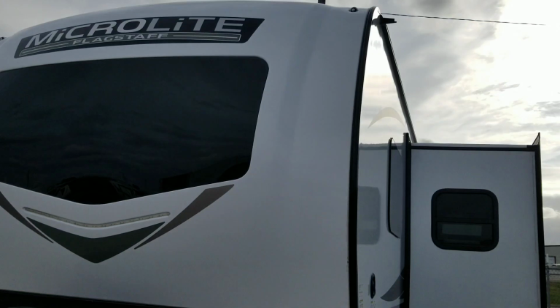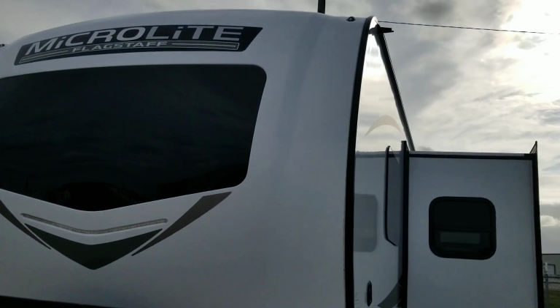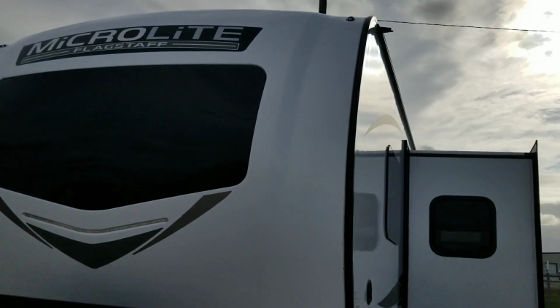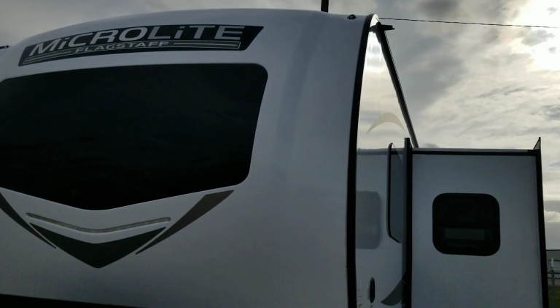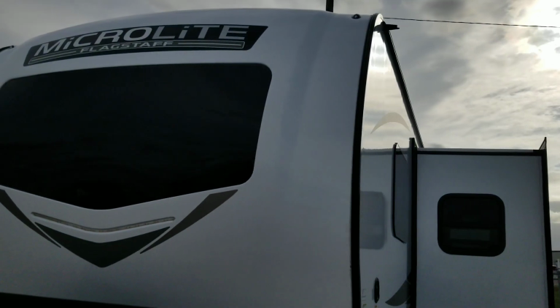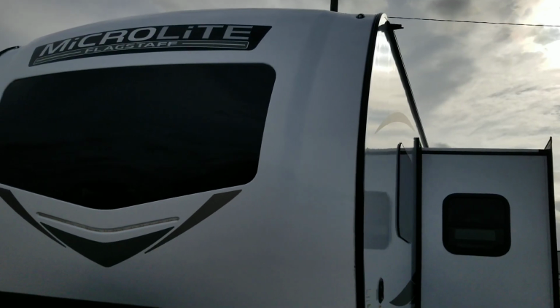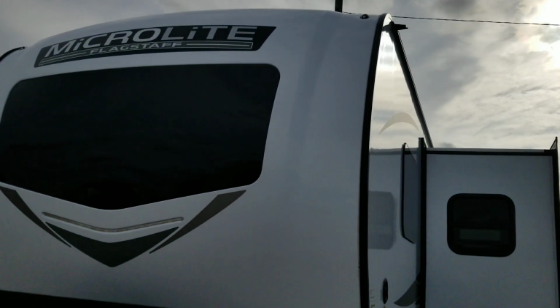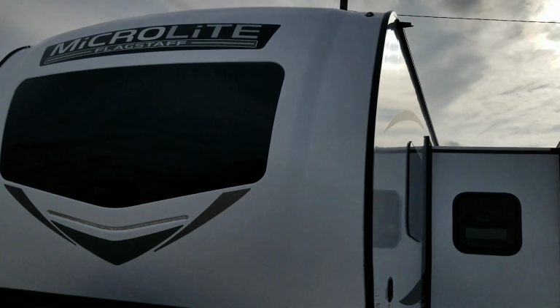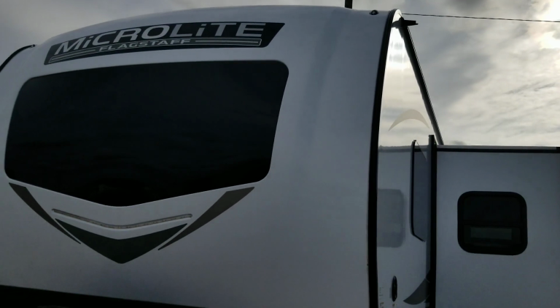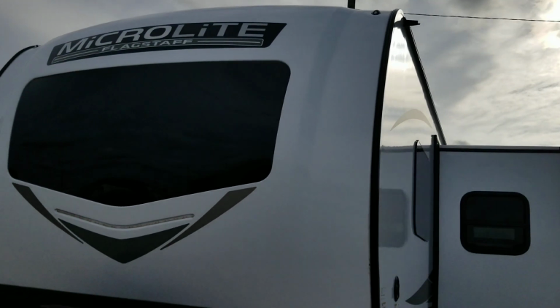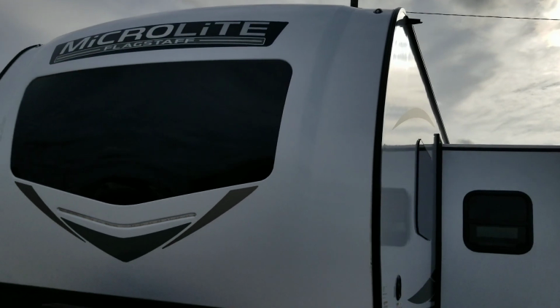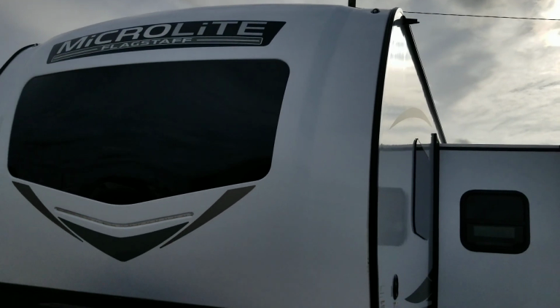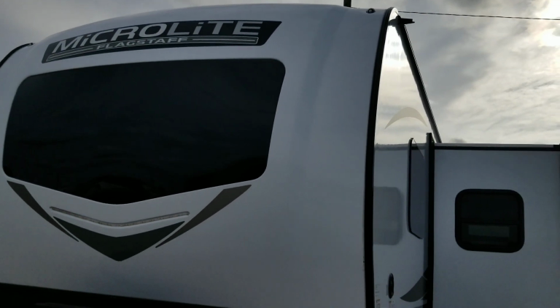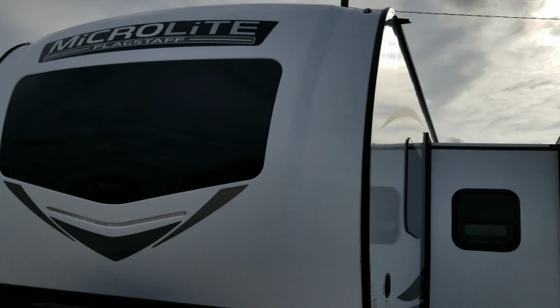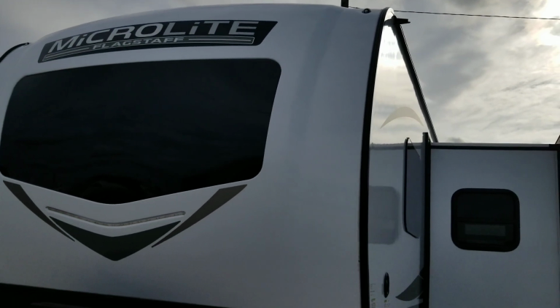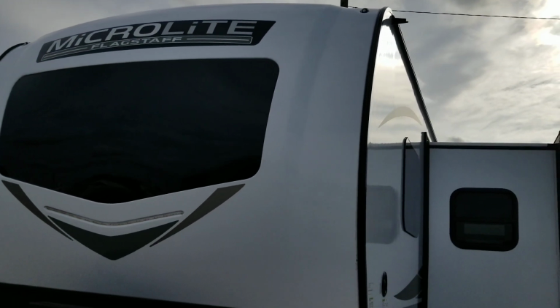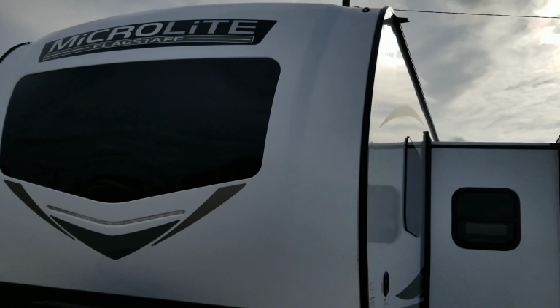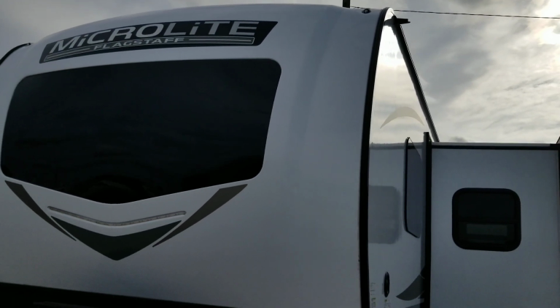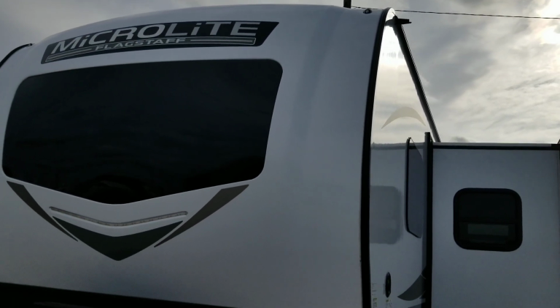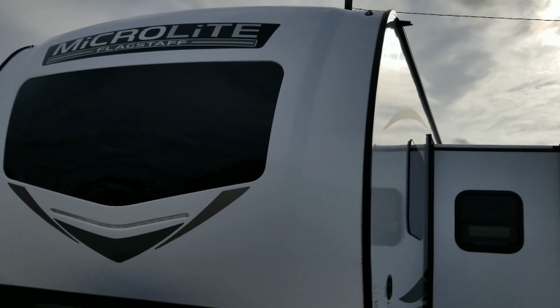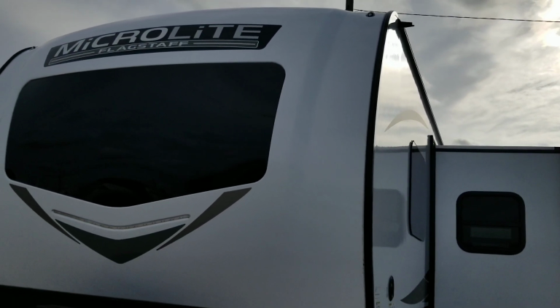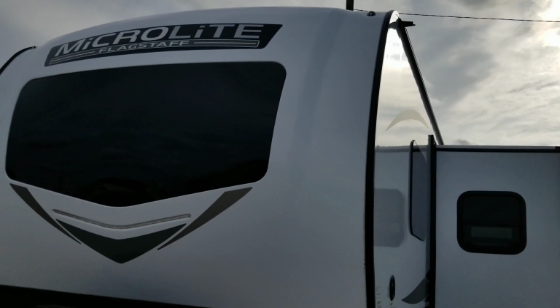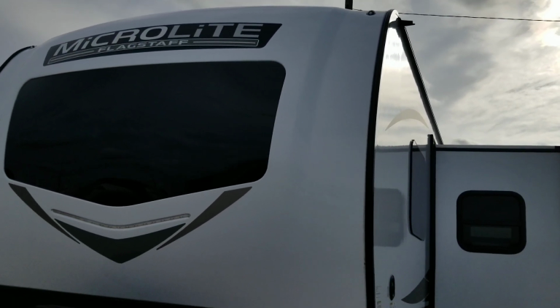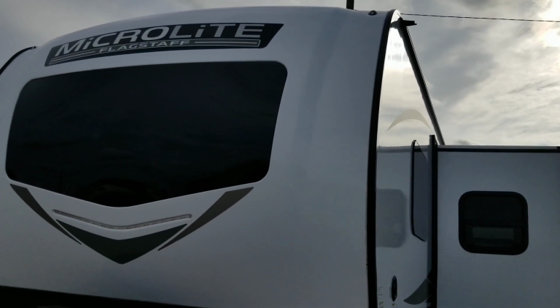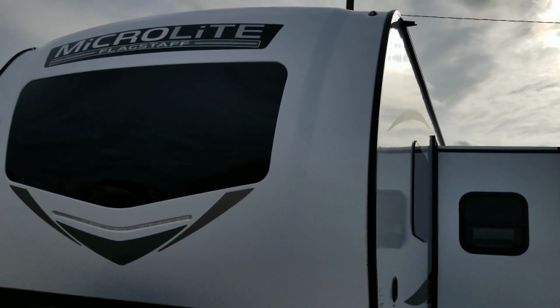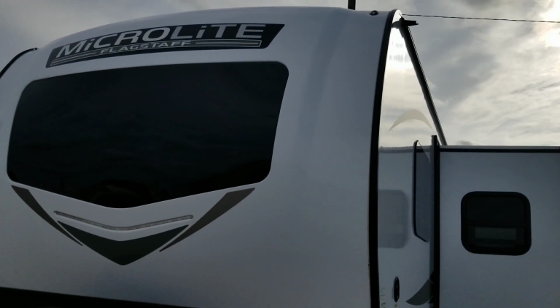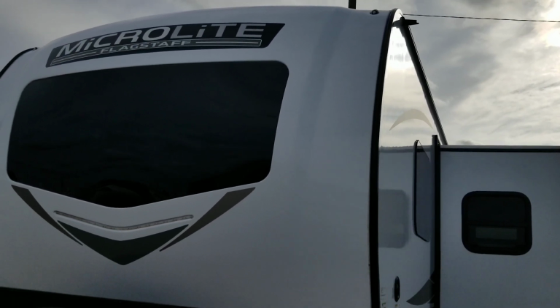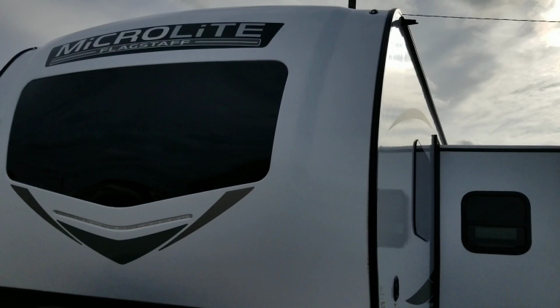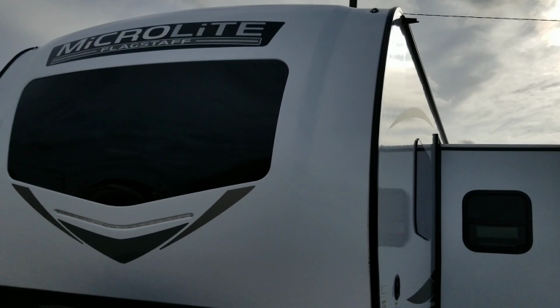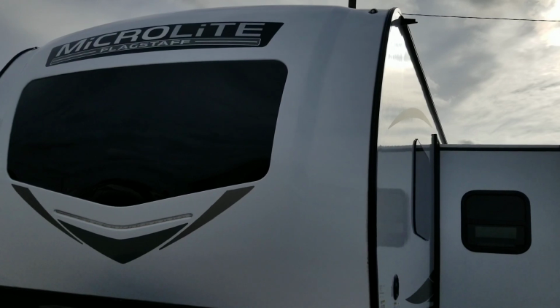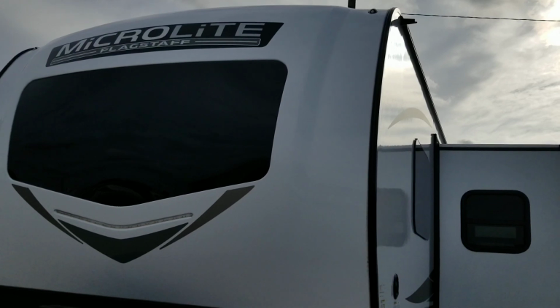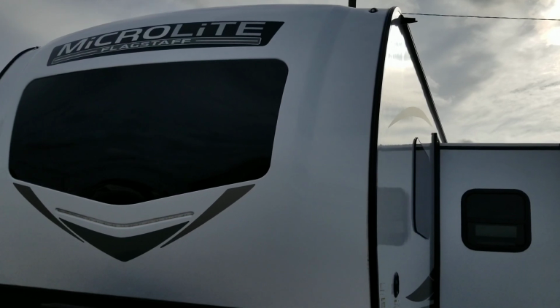This is a 2024 new Microlite model 22FBS.